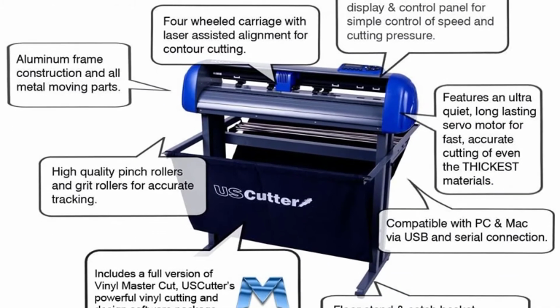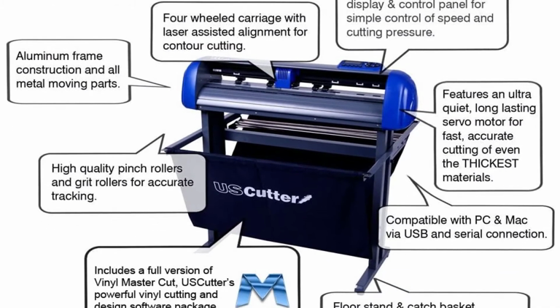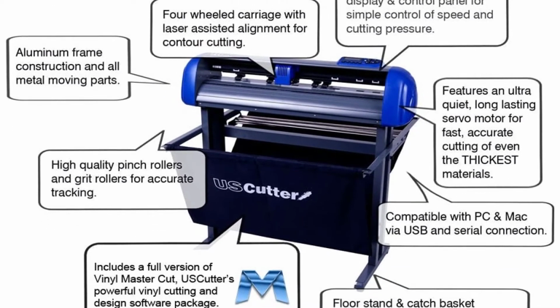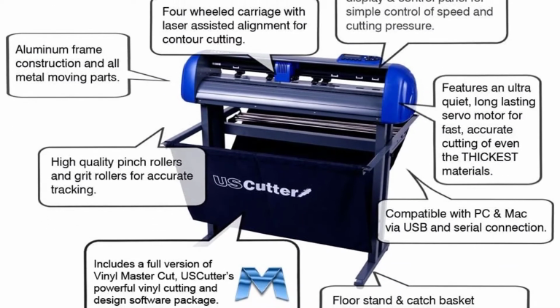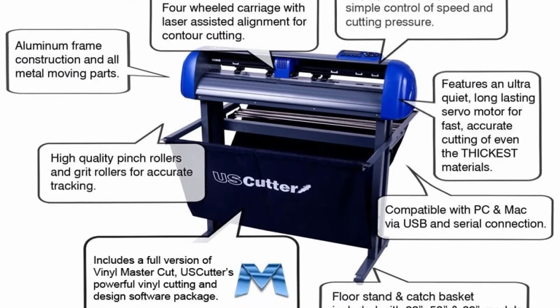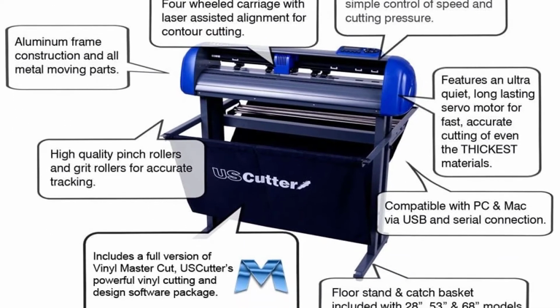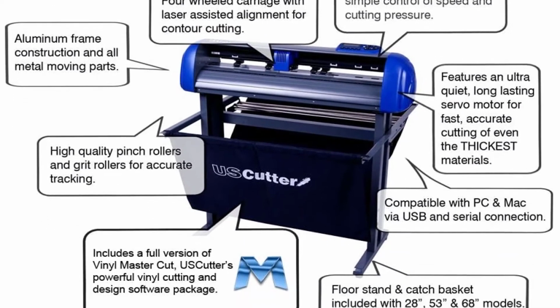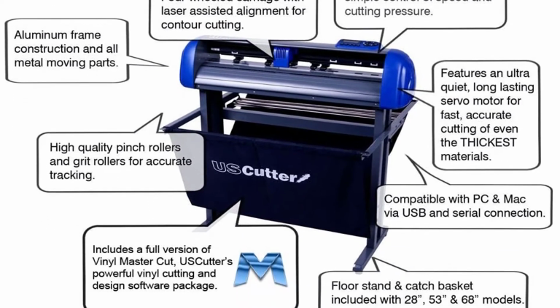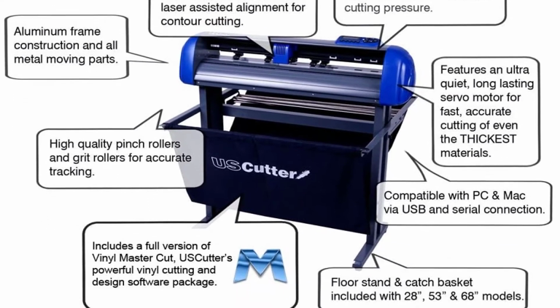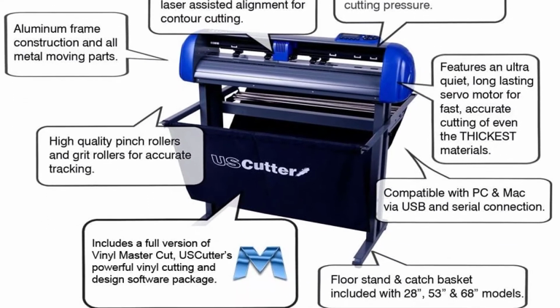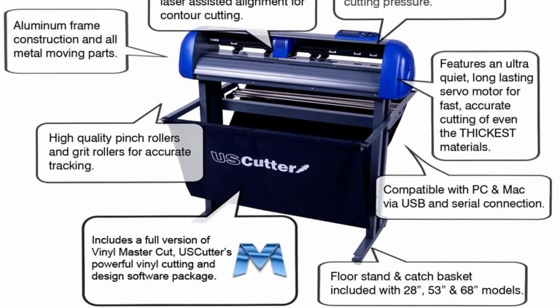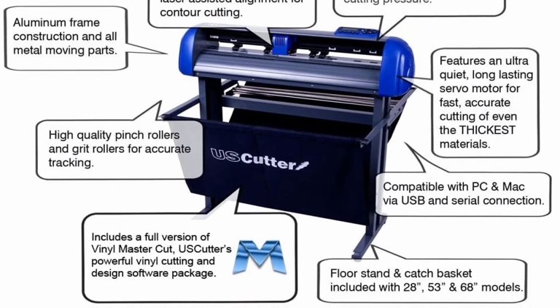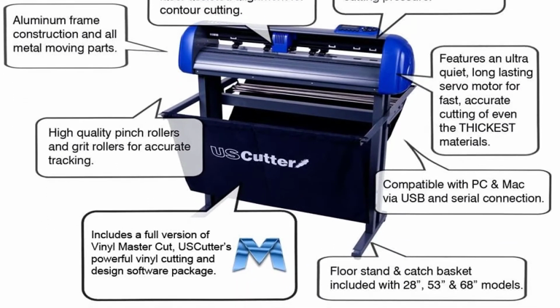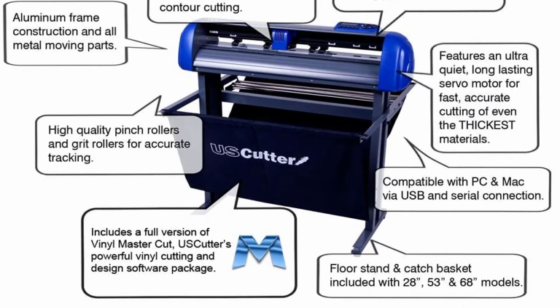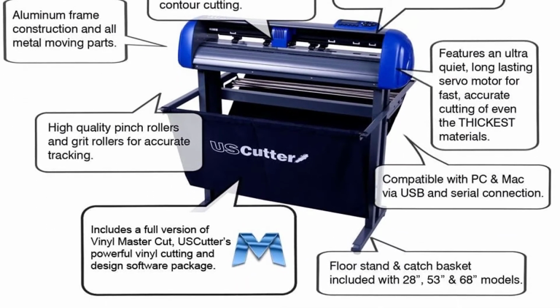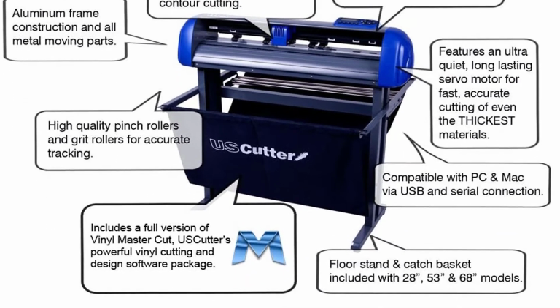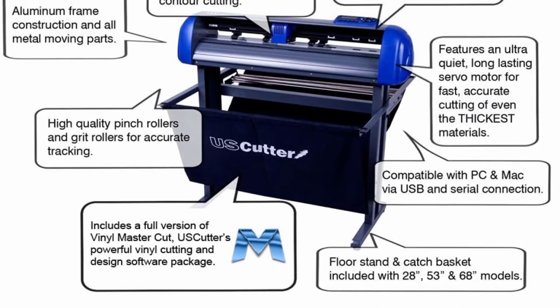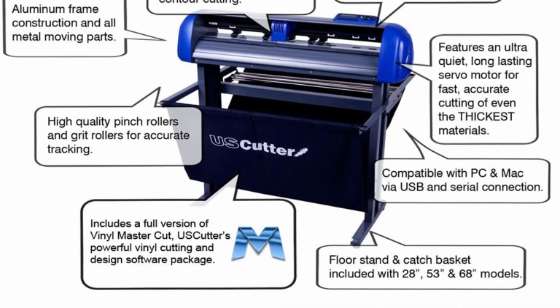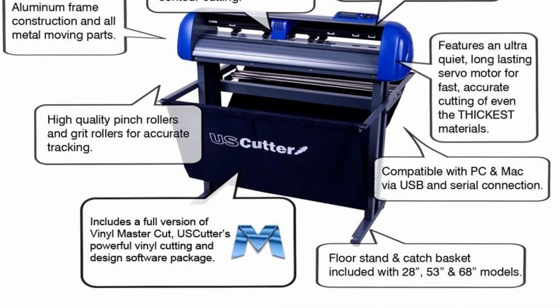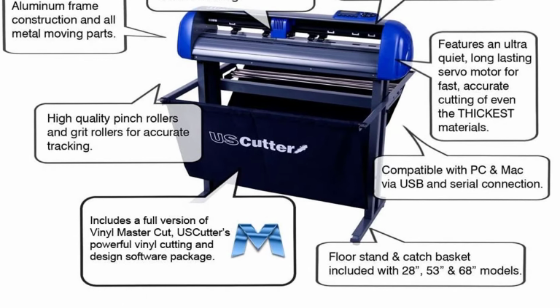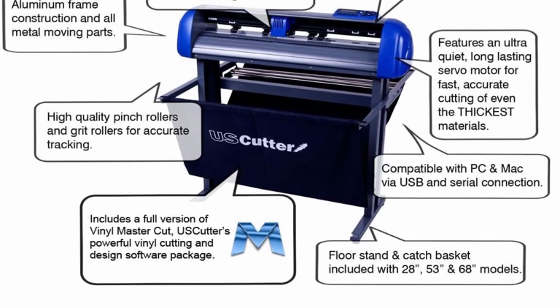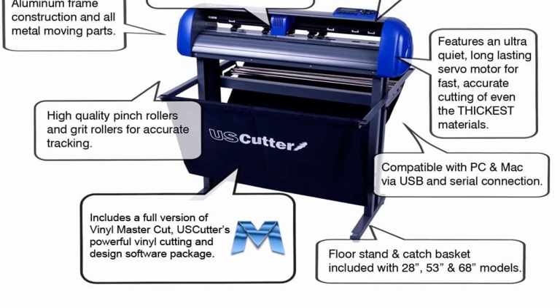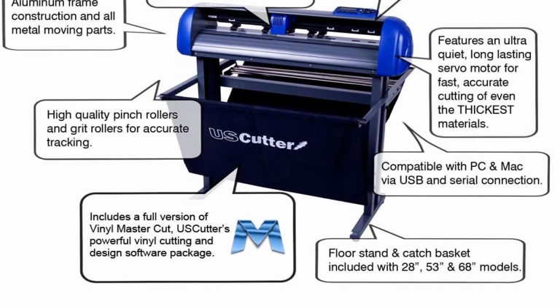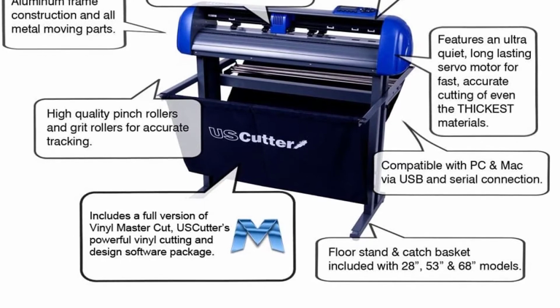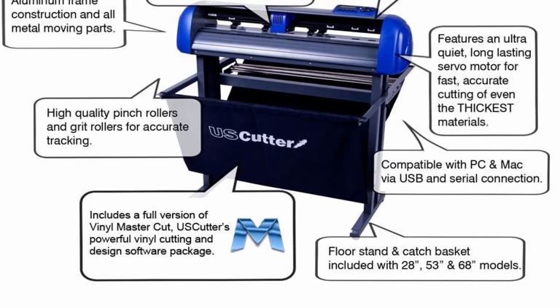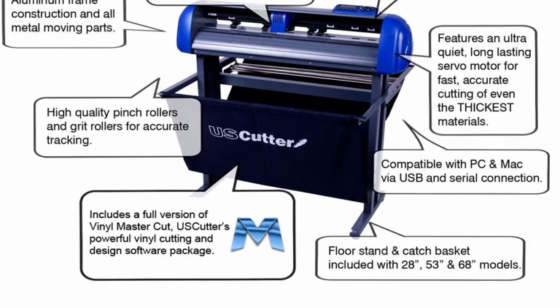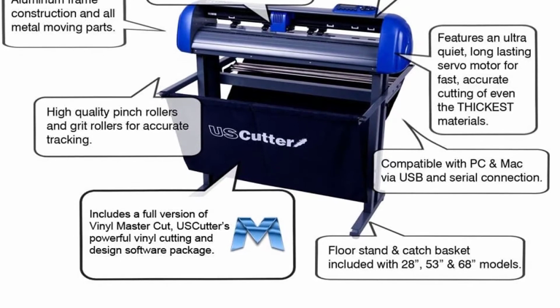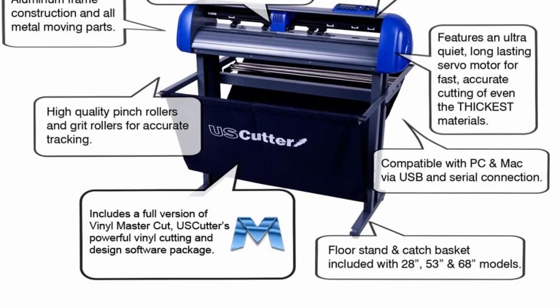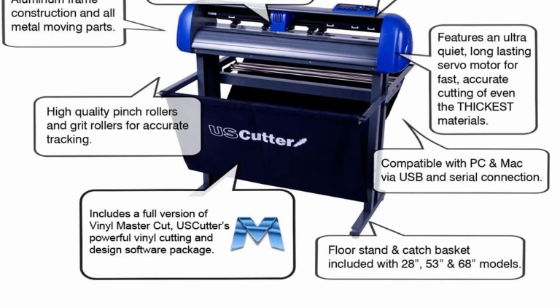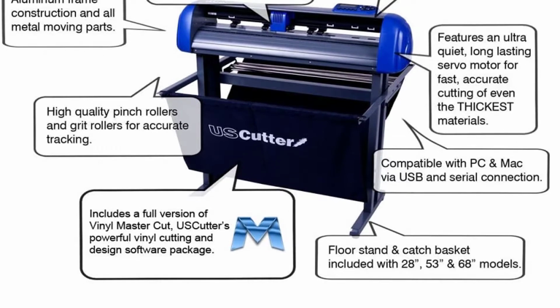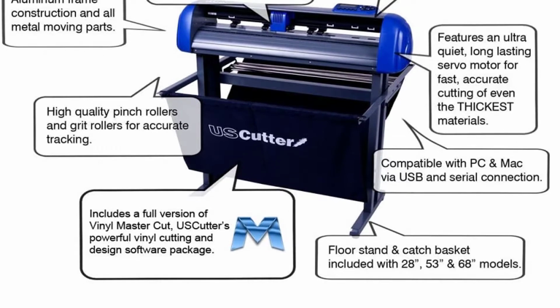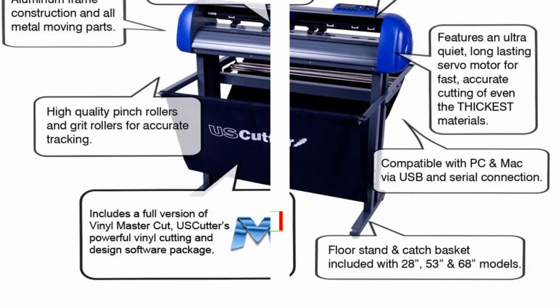Positive side of this product: fast and quiet operation, and durable aluminum alloy construction.